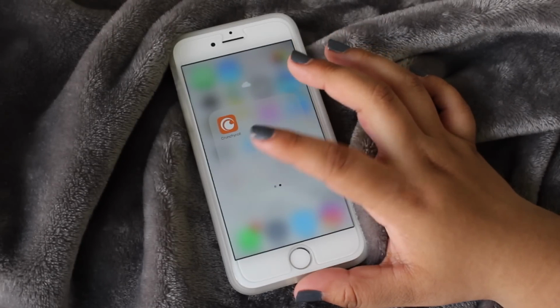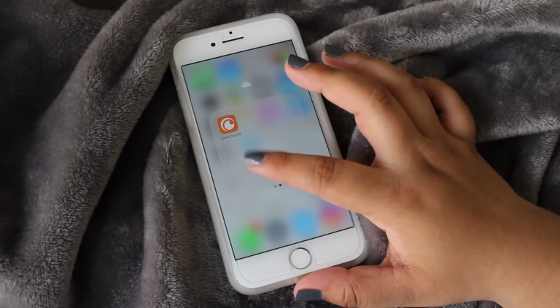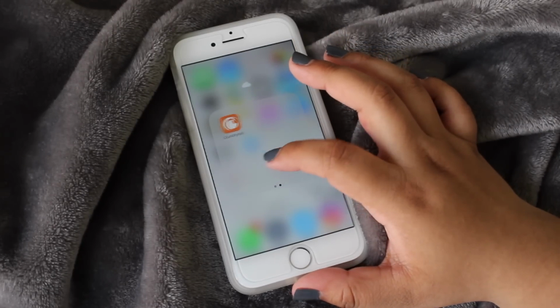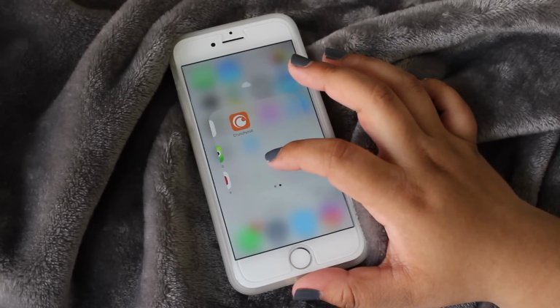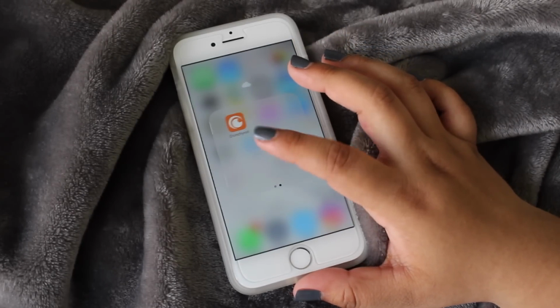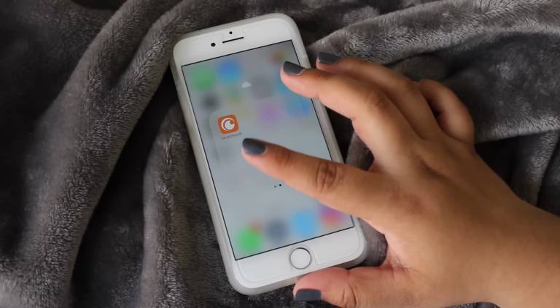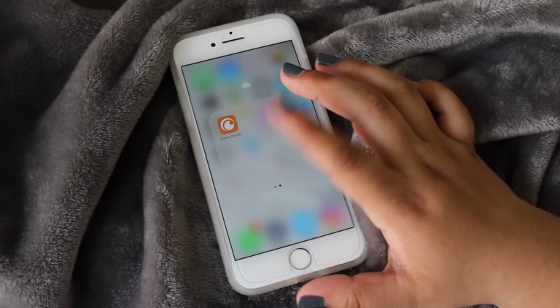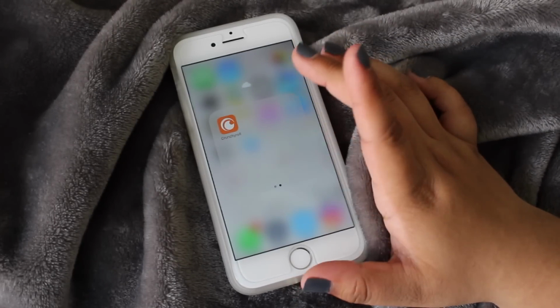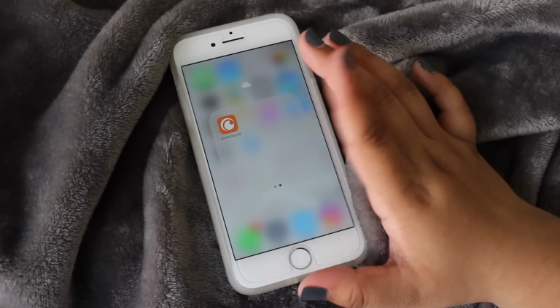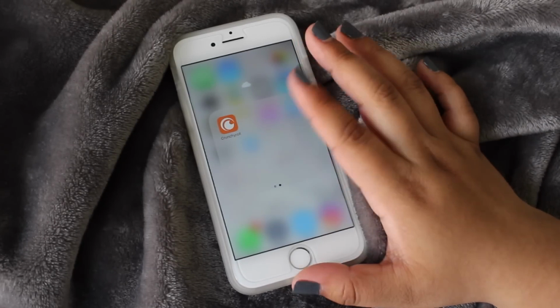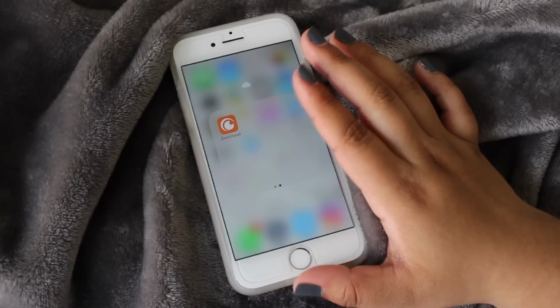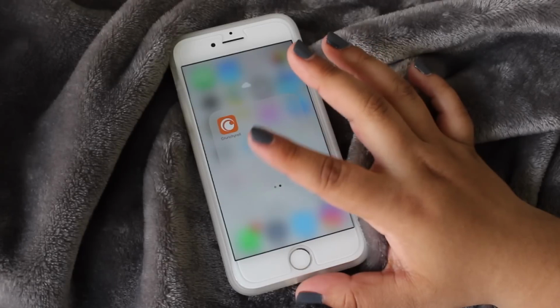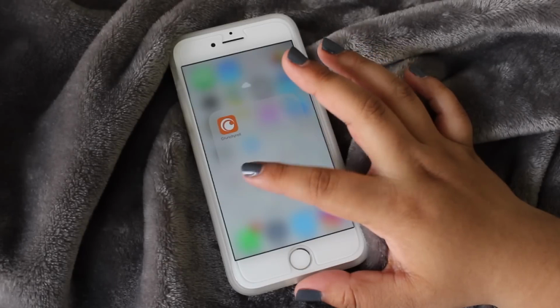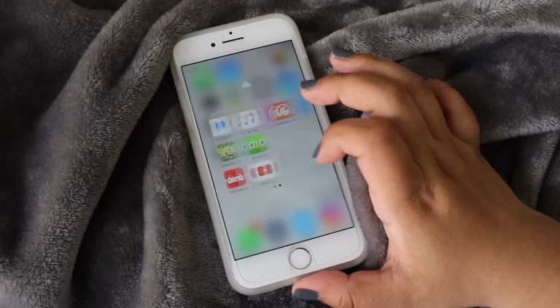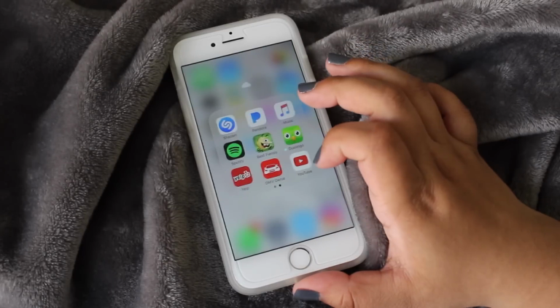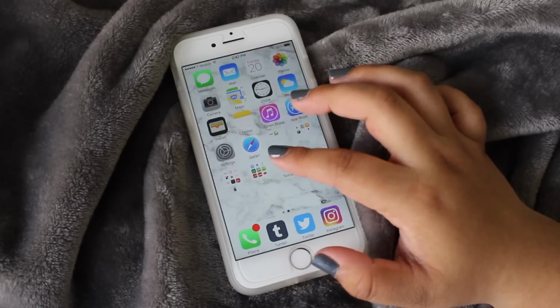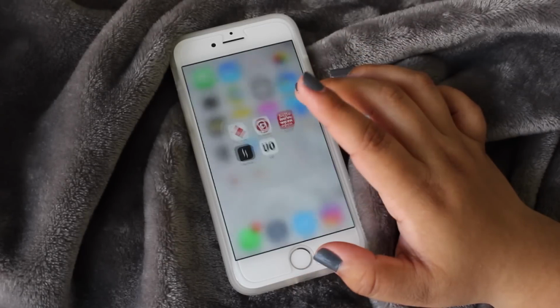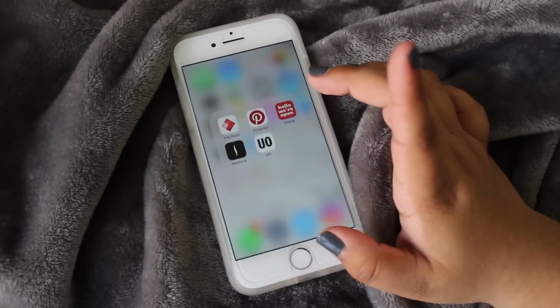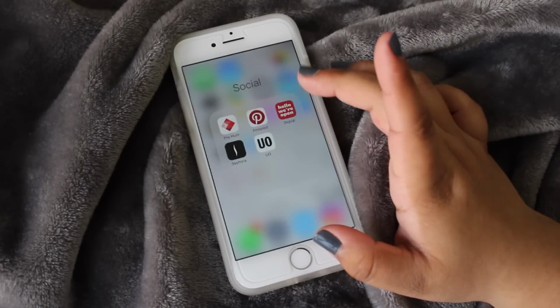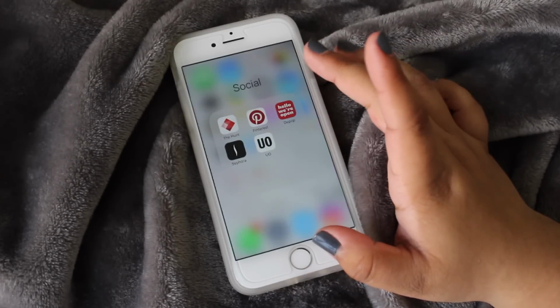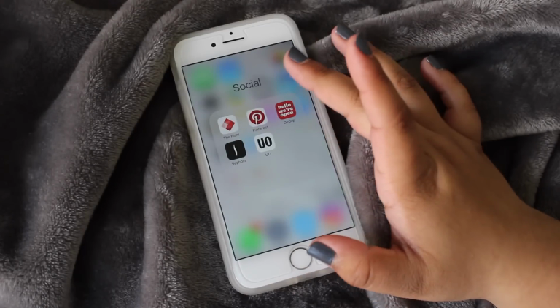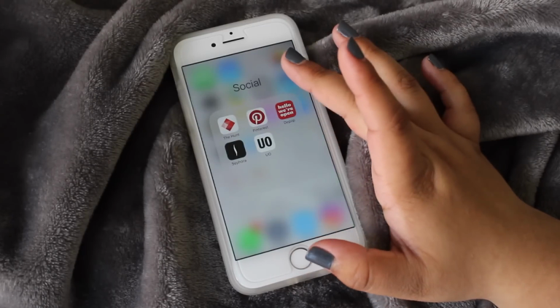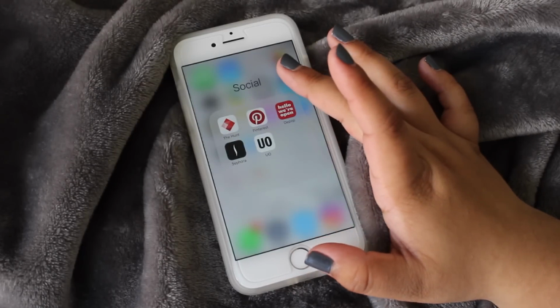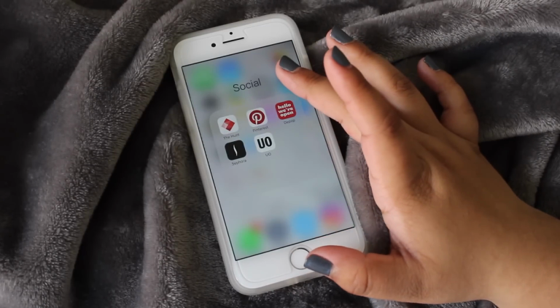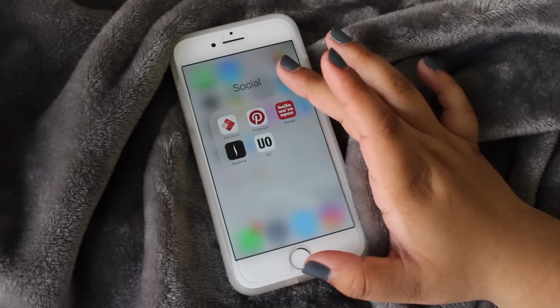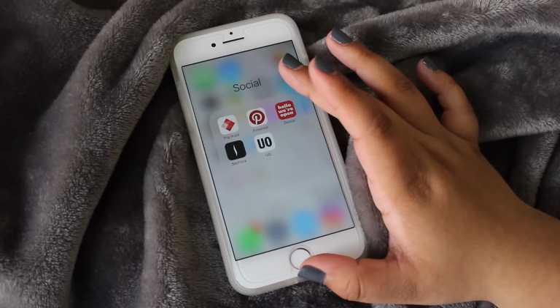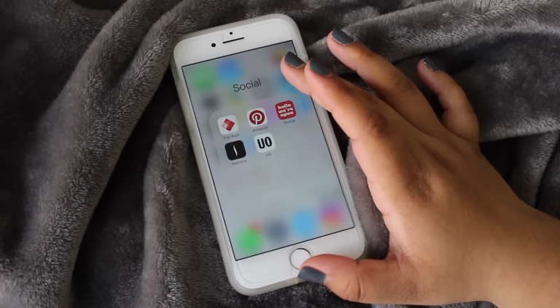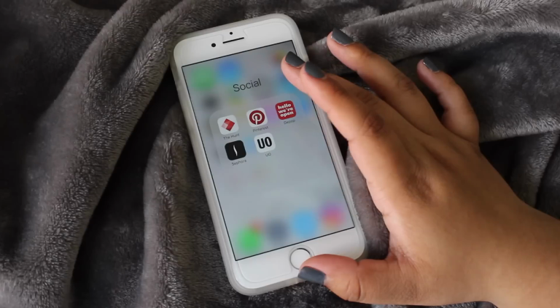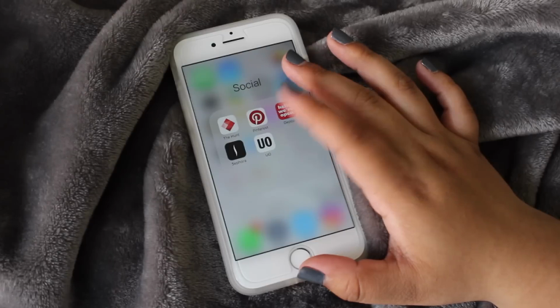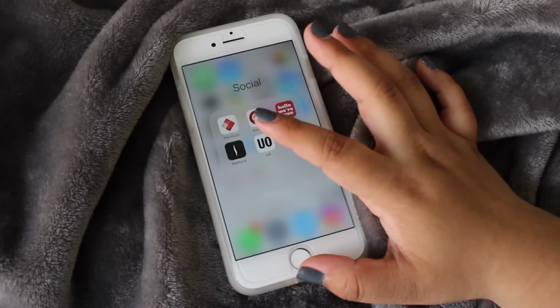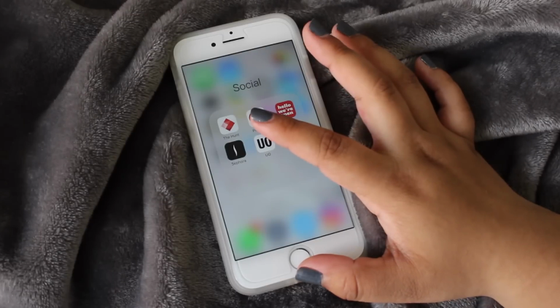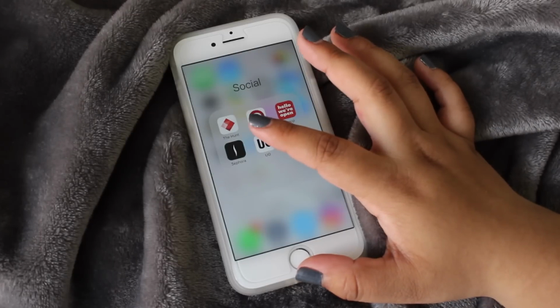Then I have YouTube obviously, and on the other page I have a crunchyroll app — yes, I watch anime, guys.